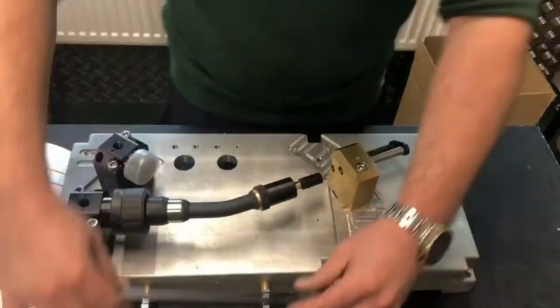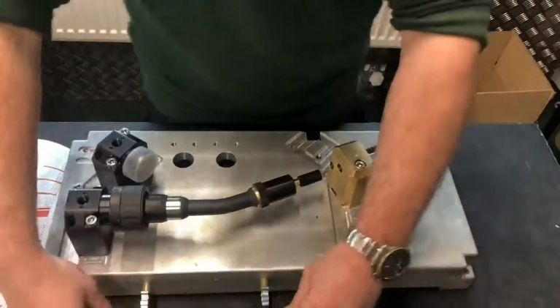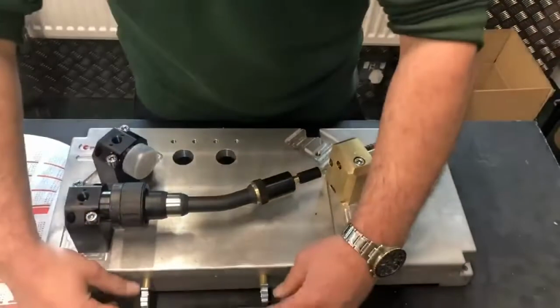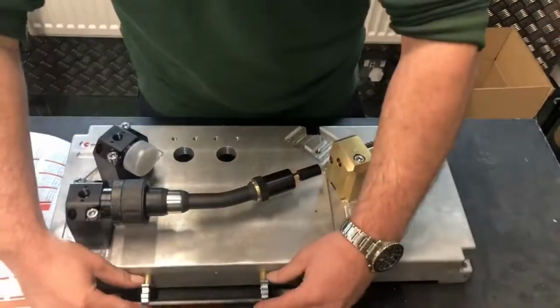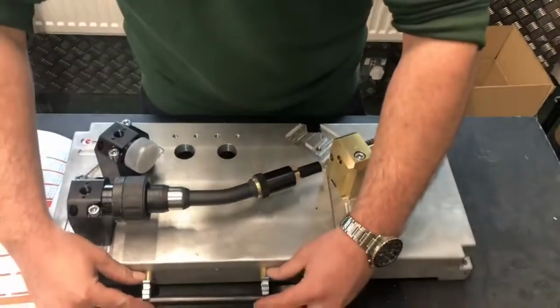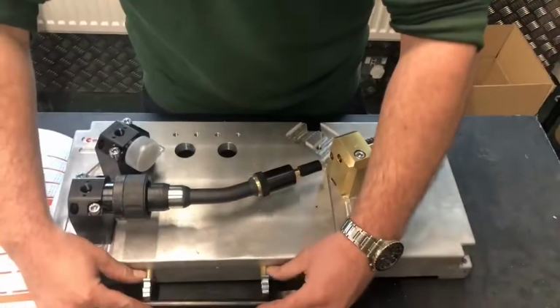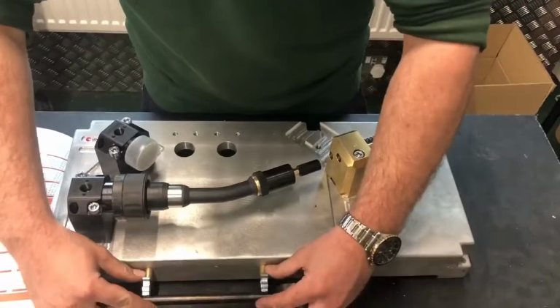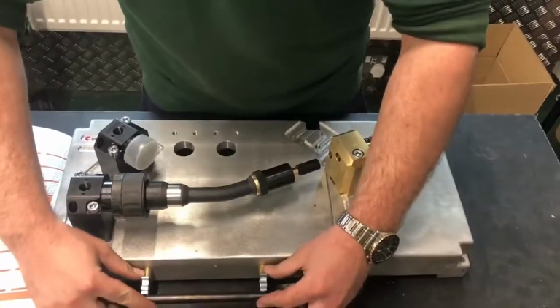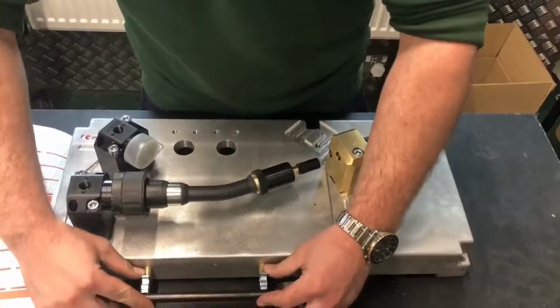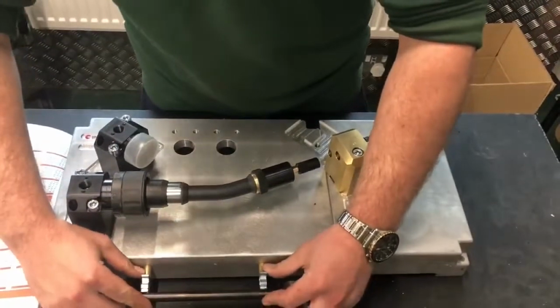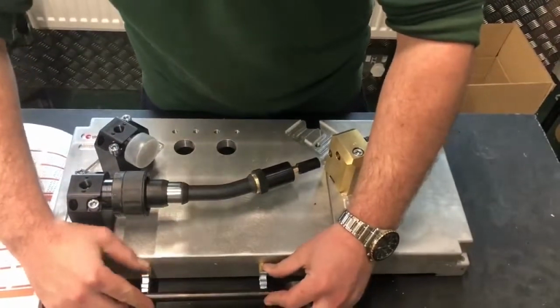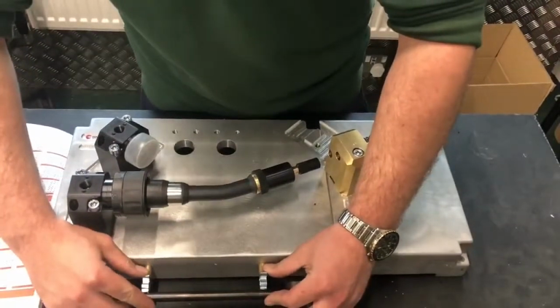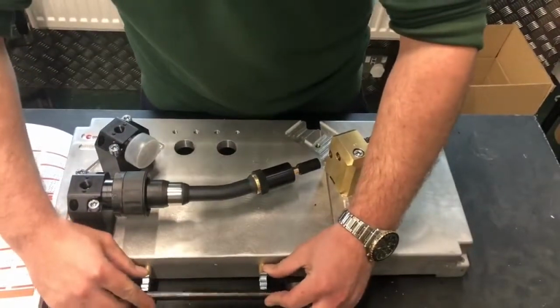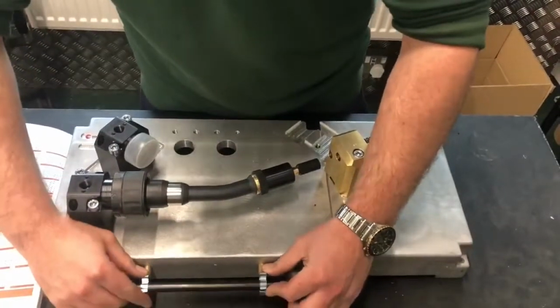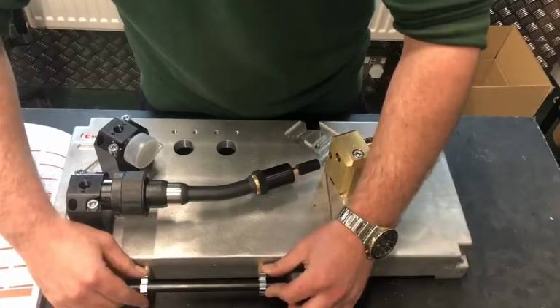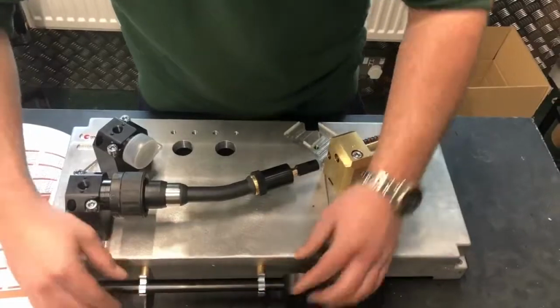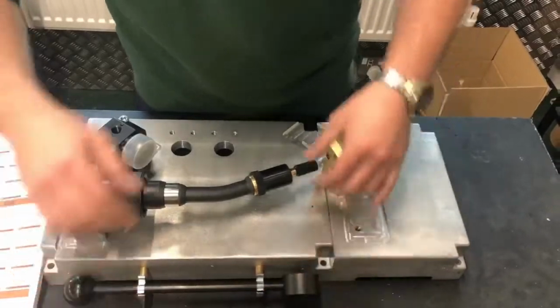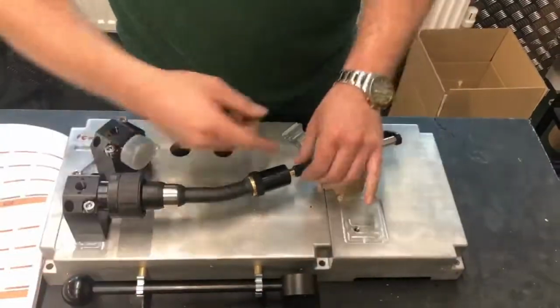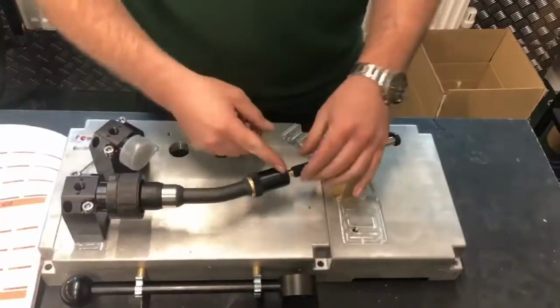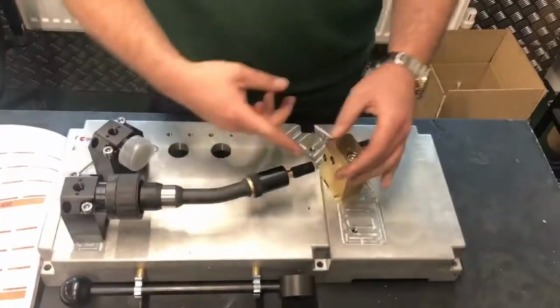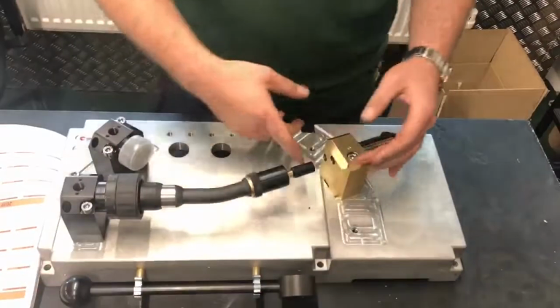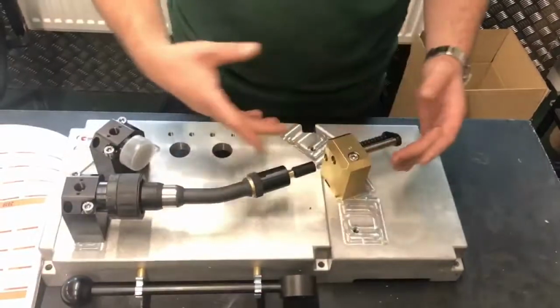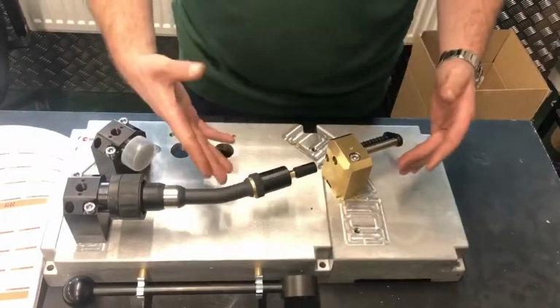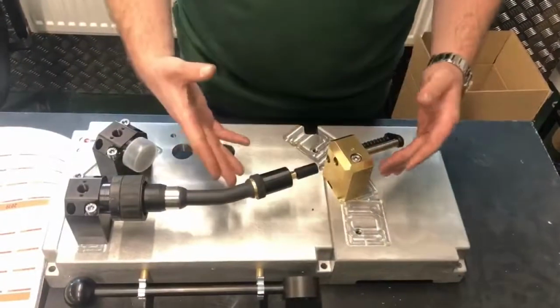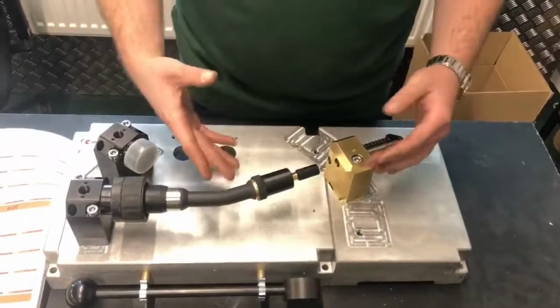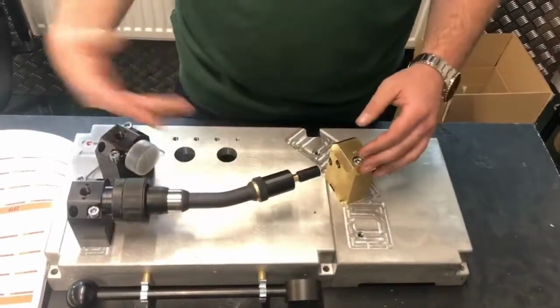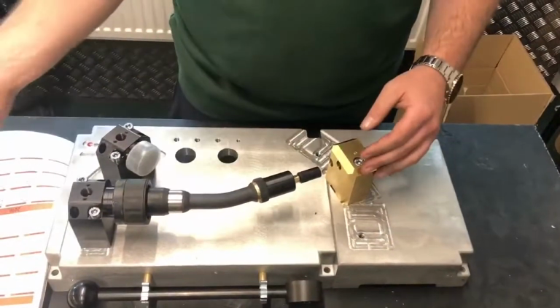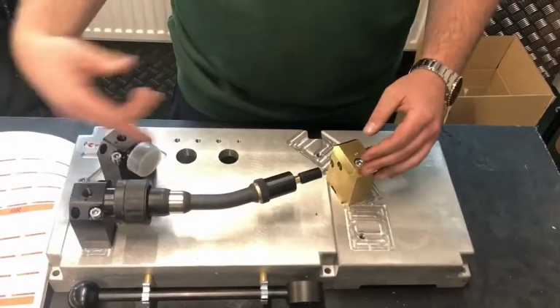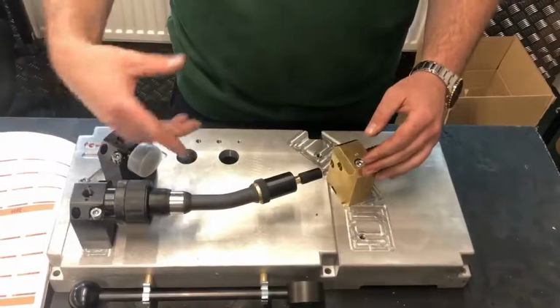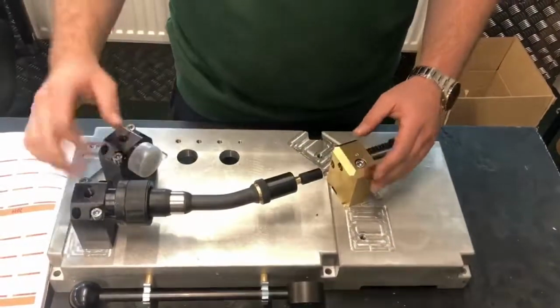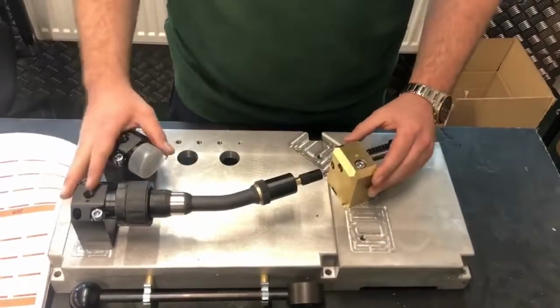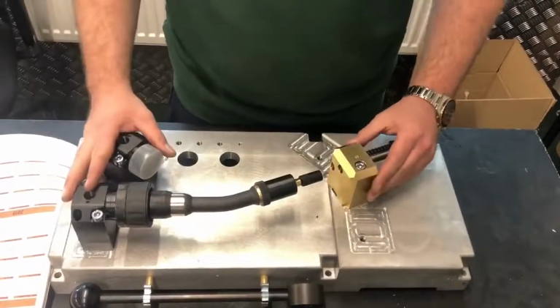You take it all off the straightening jig, put it back together with the normal shroud tip on and refit it to your robot.